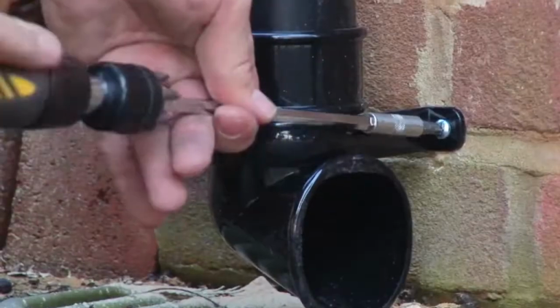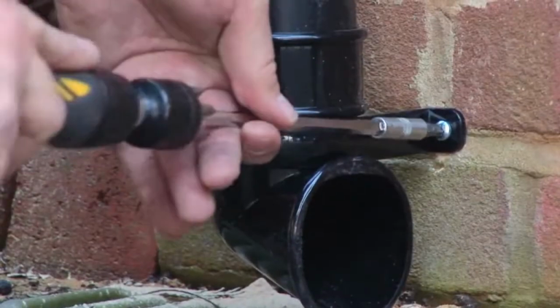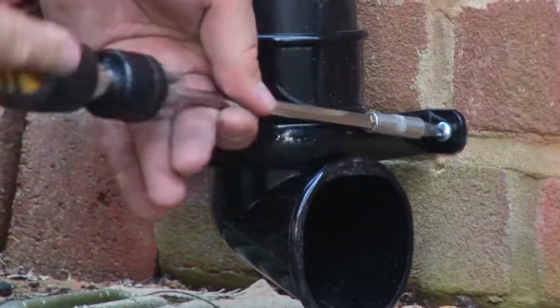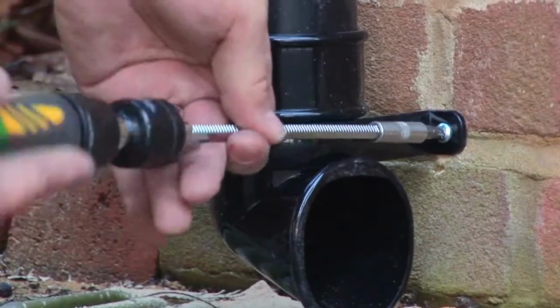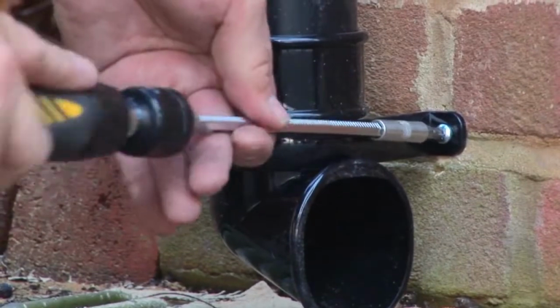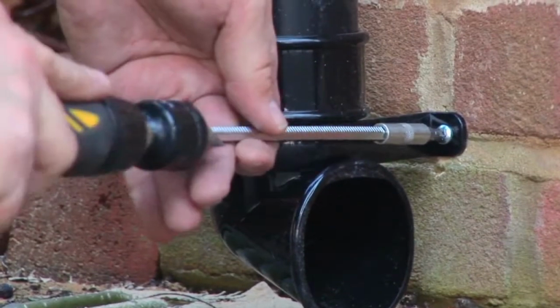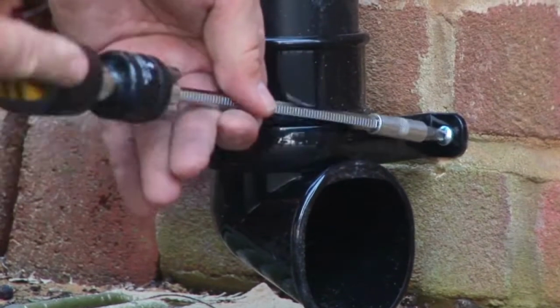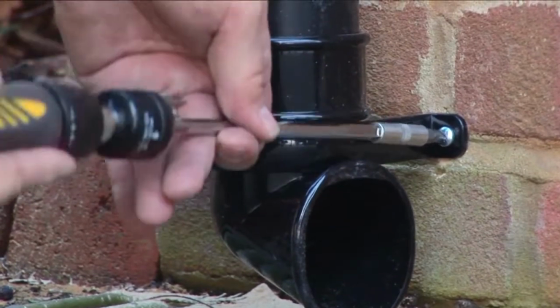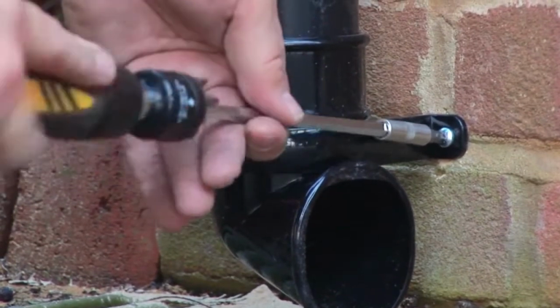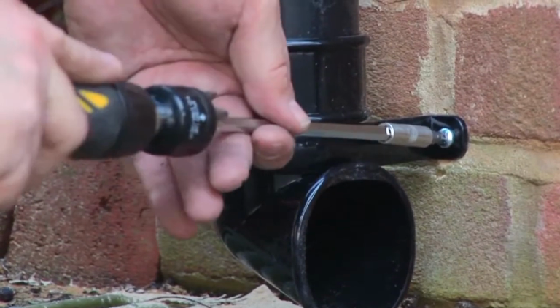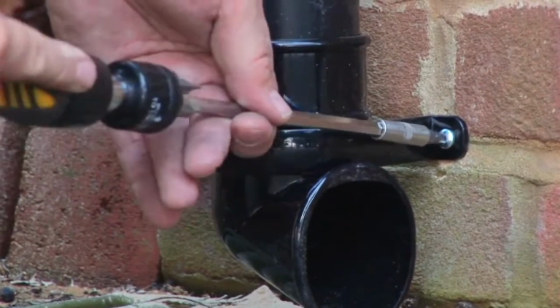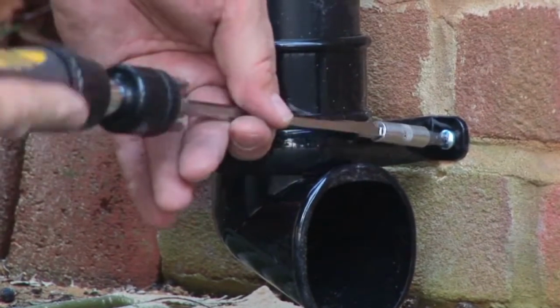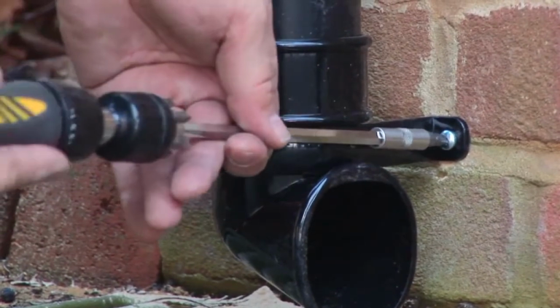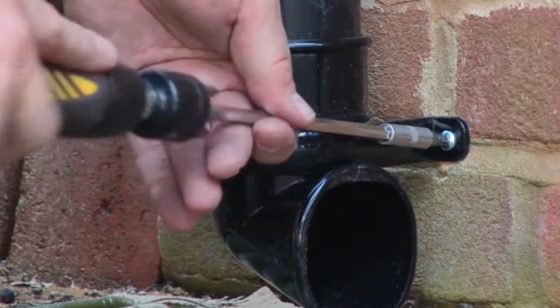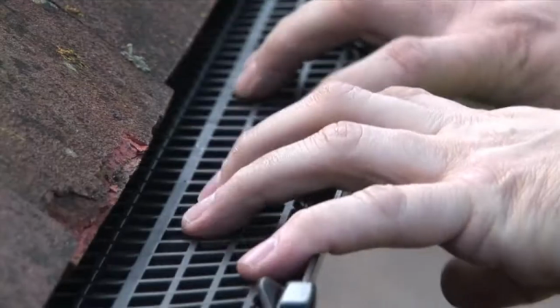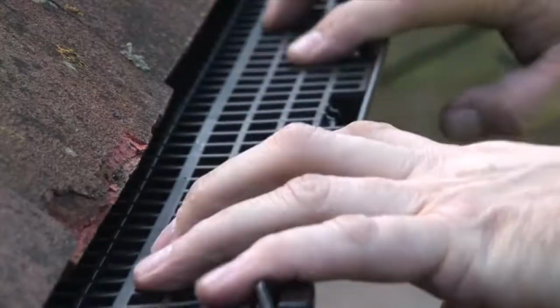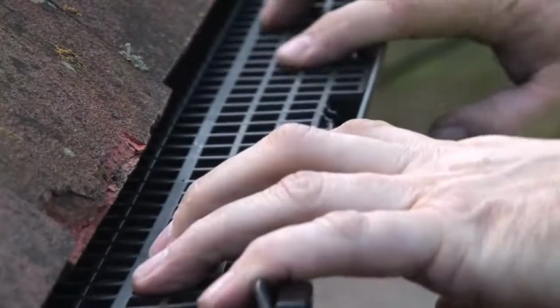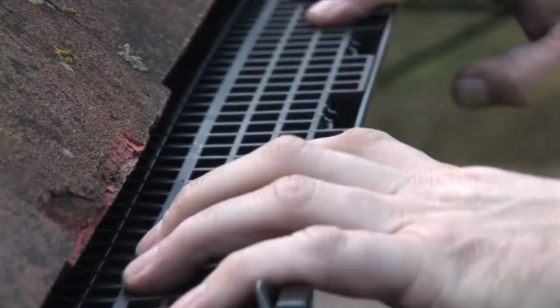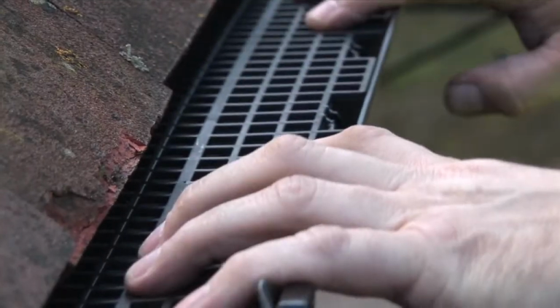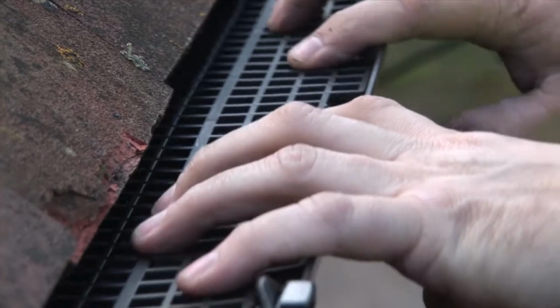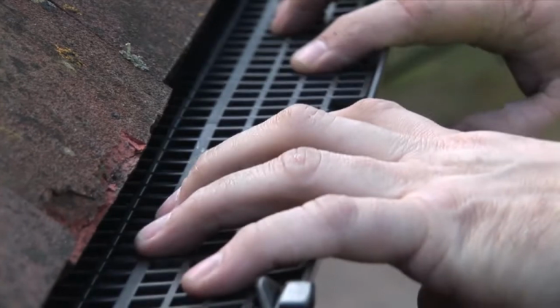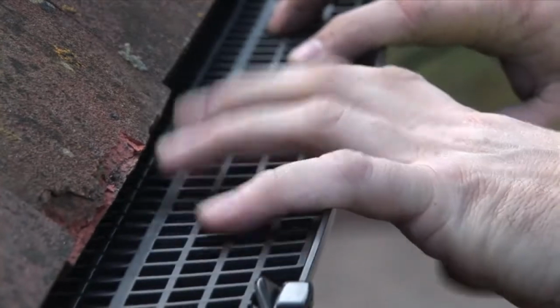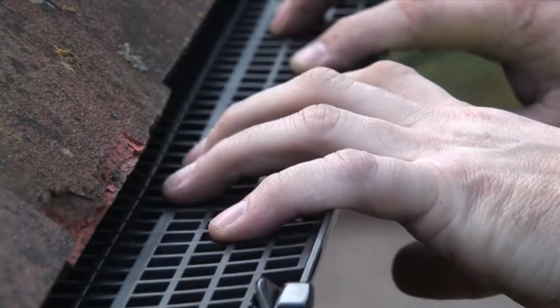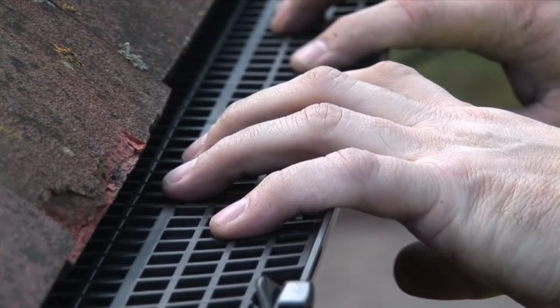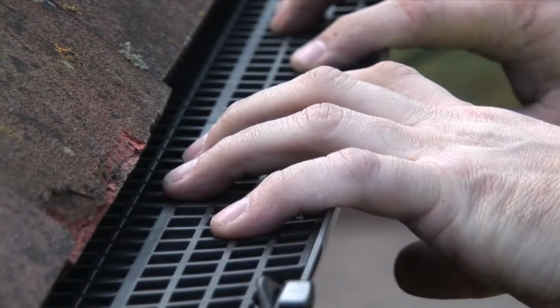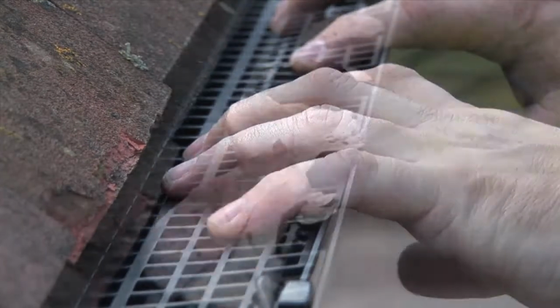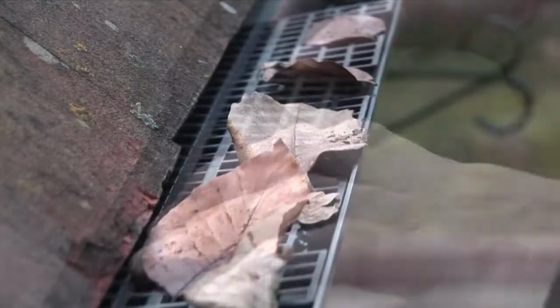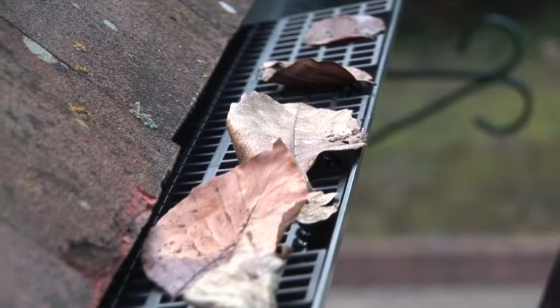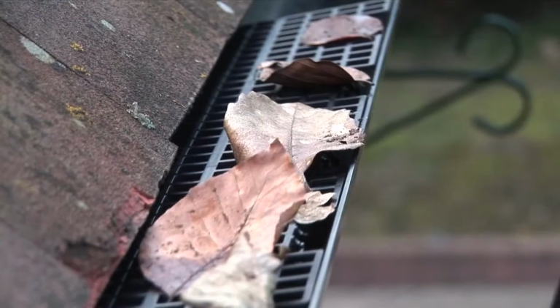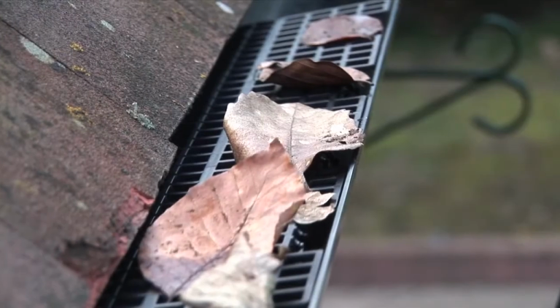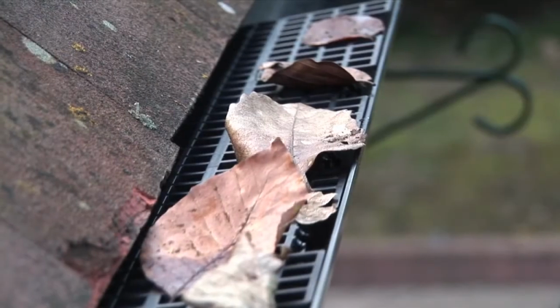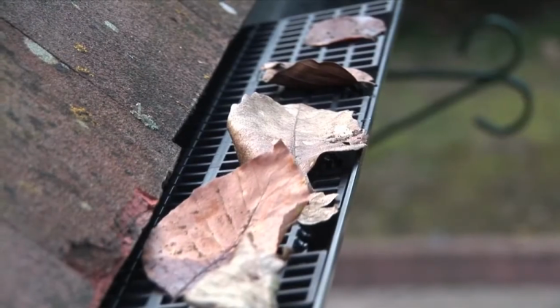Finally, fit a shoe at the end of the downpipe. To stop the build up of leaves, fit gutter and outlet guards.